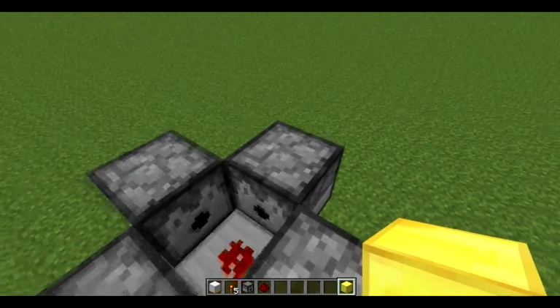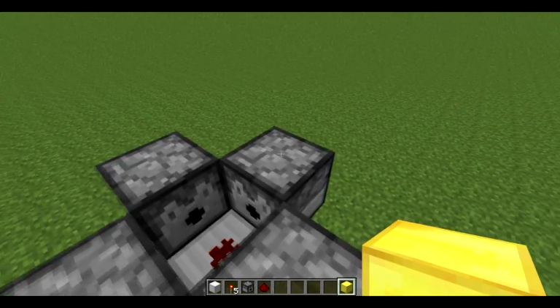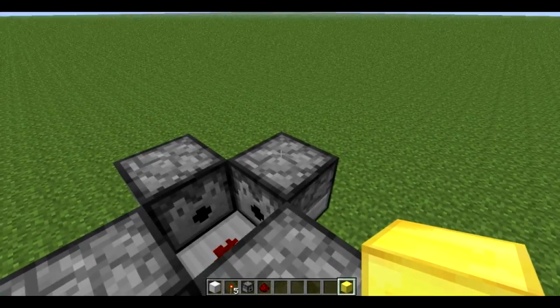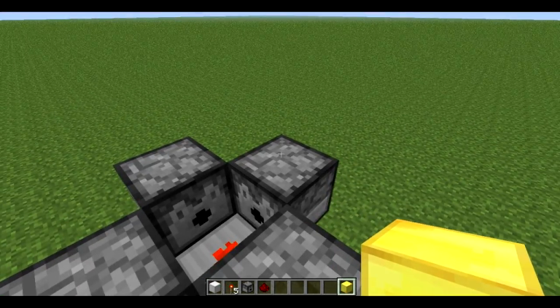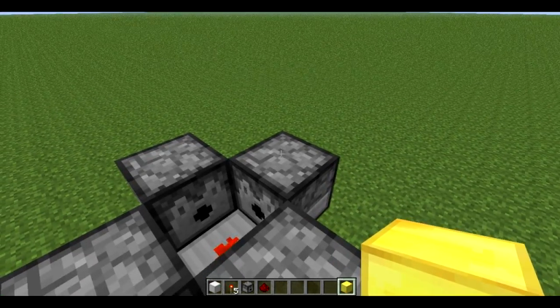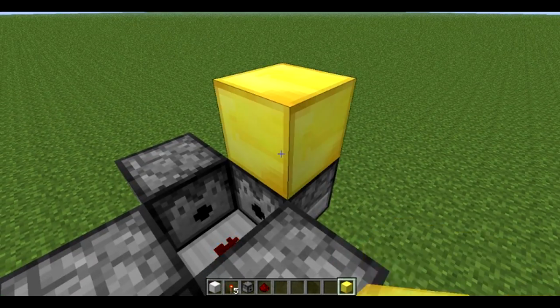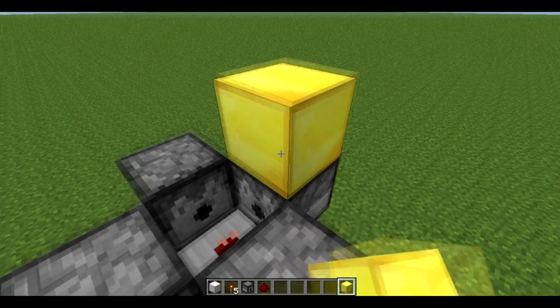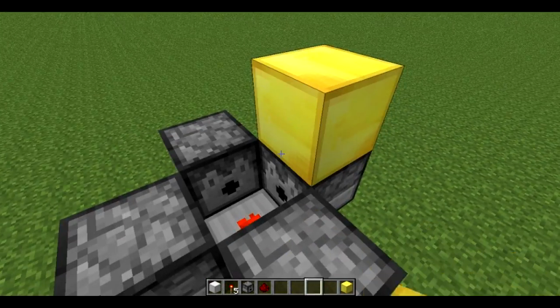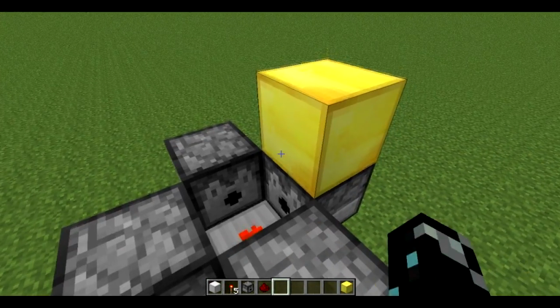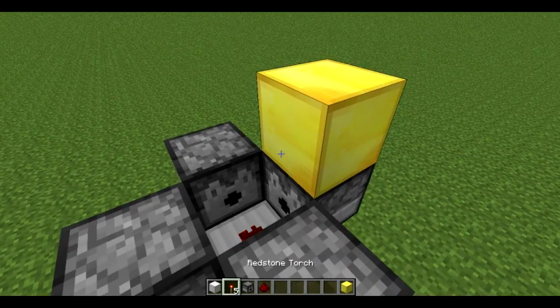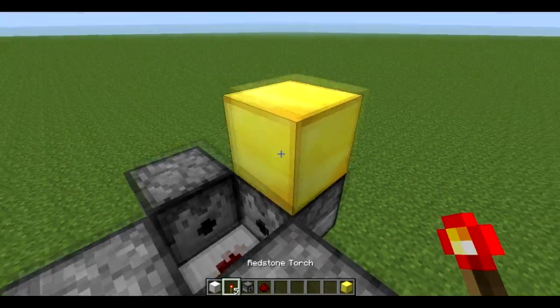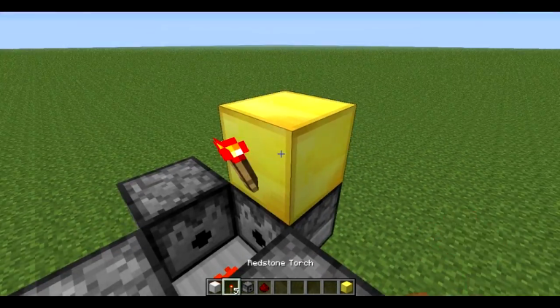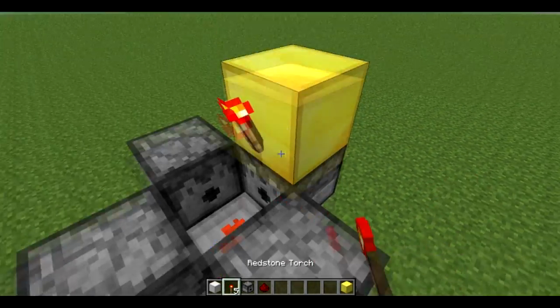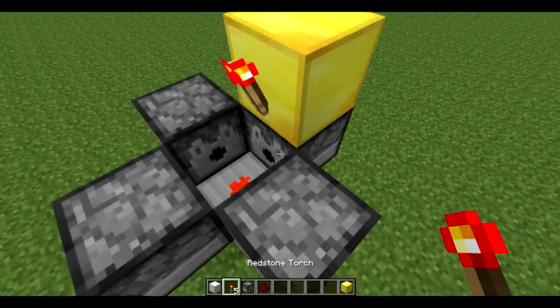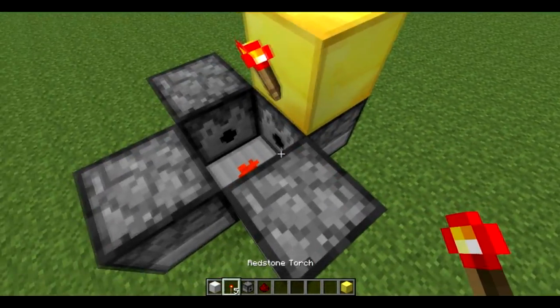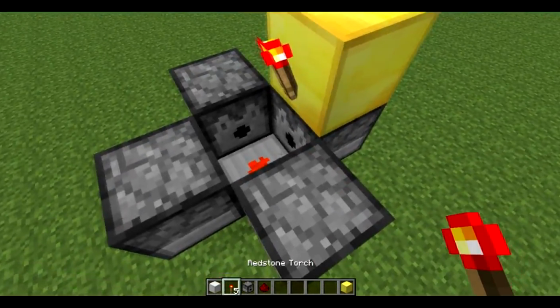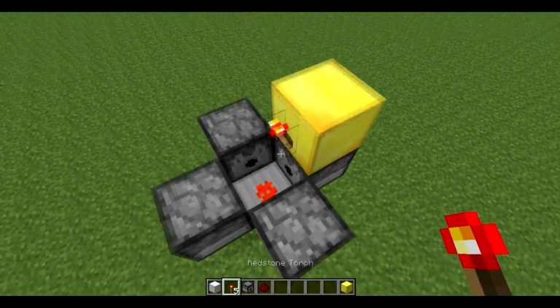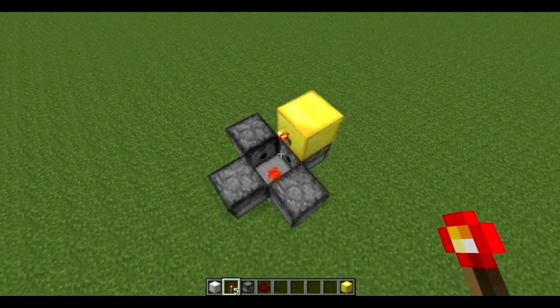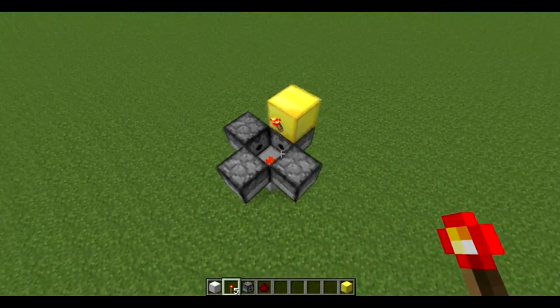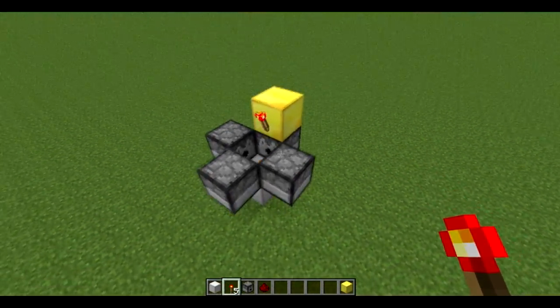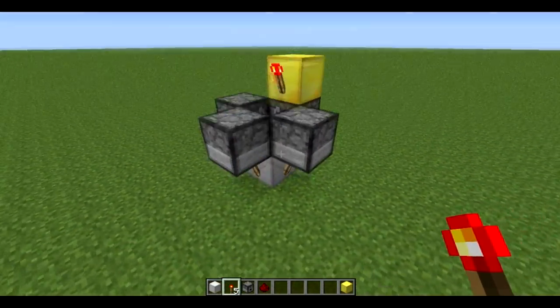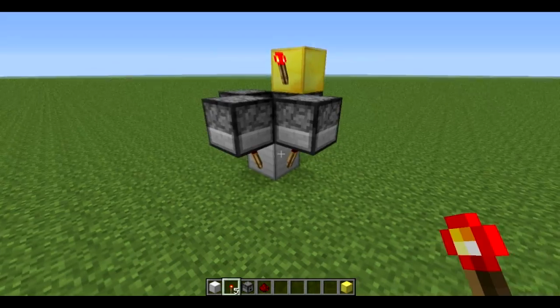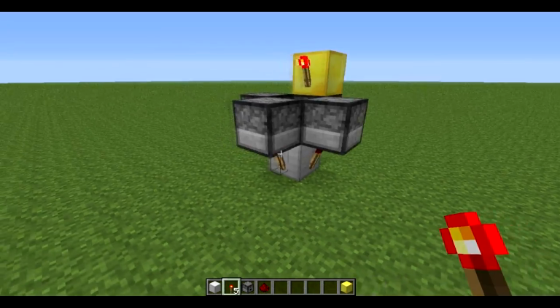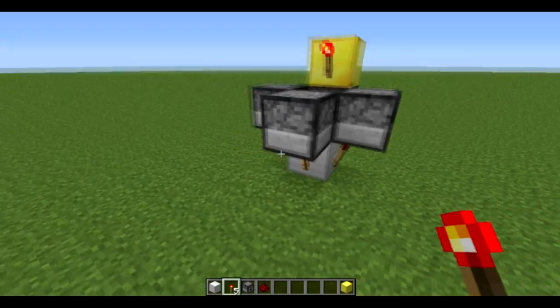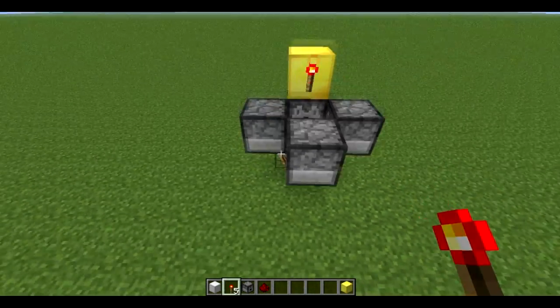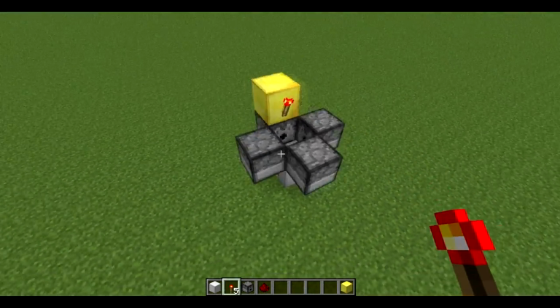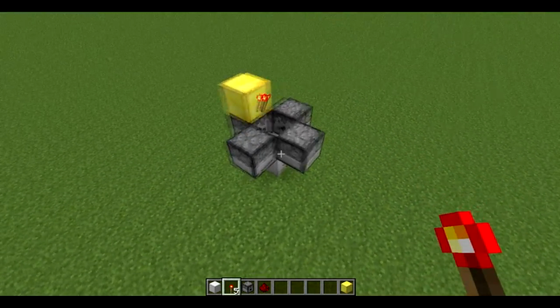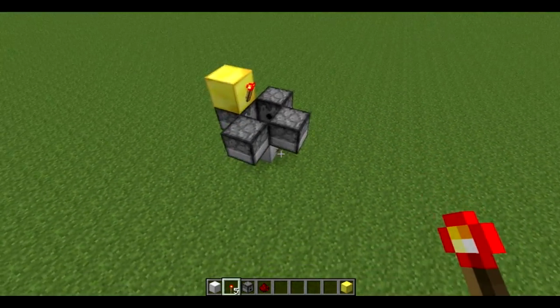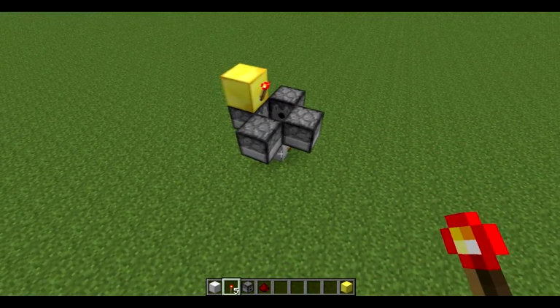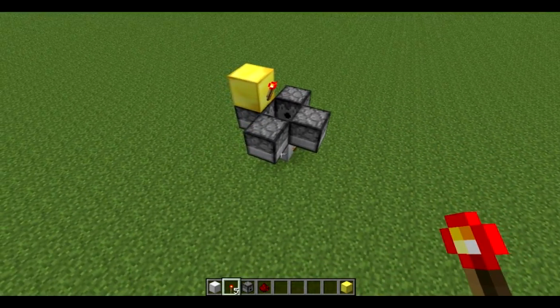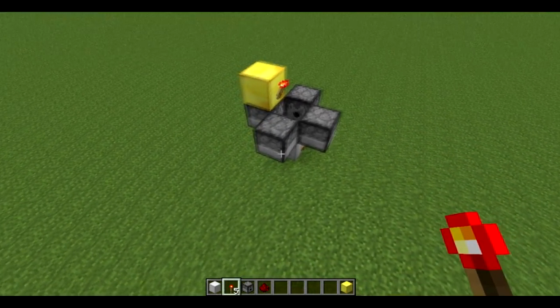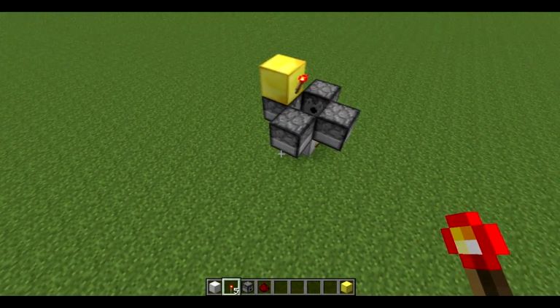Now you want to place a block up and redstone there — that freezes the clock for the moment. That's Mumbo's trap done.